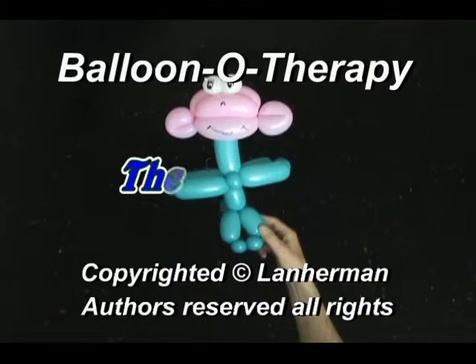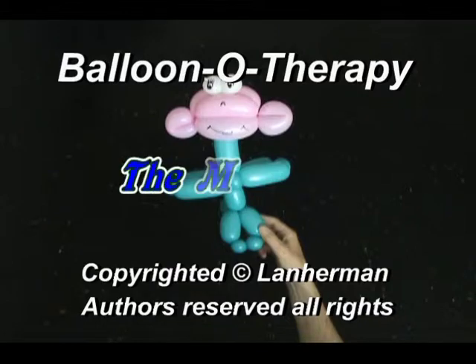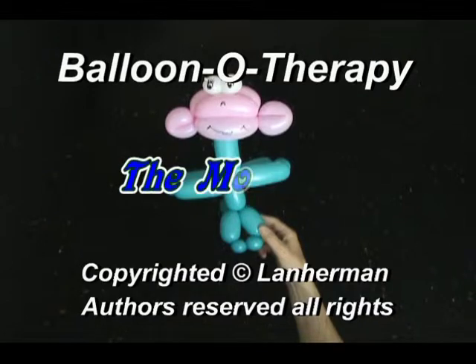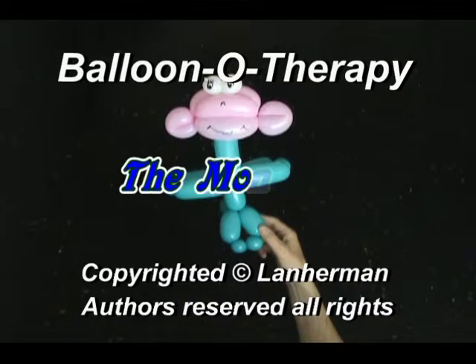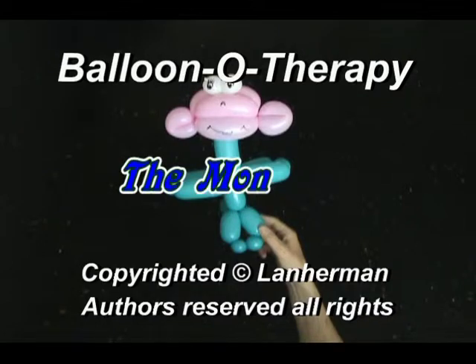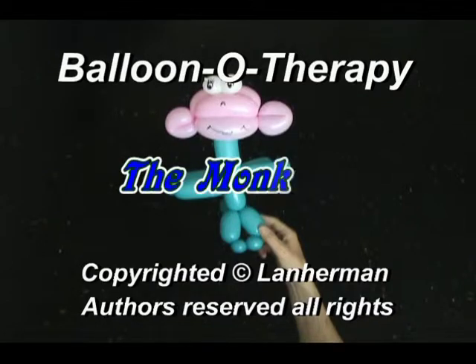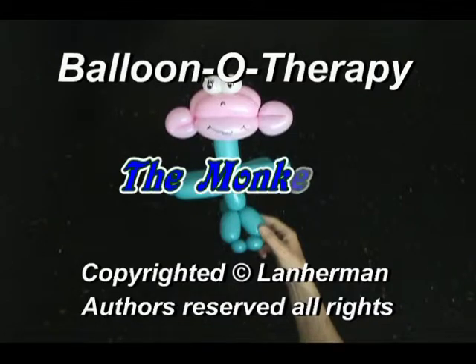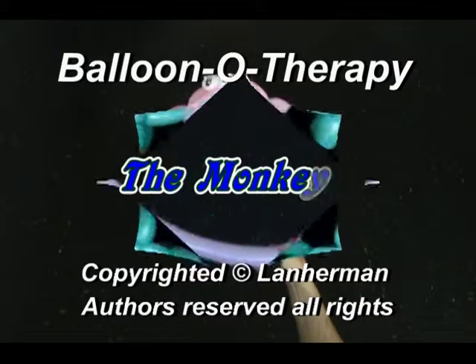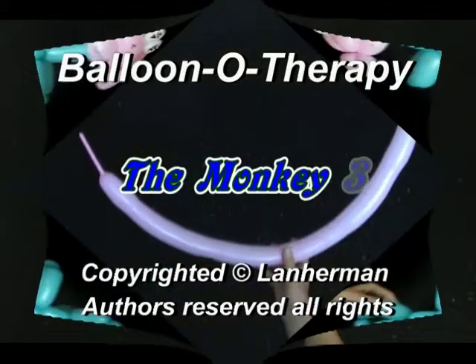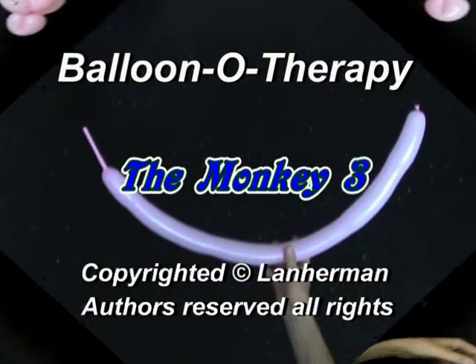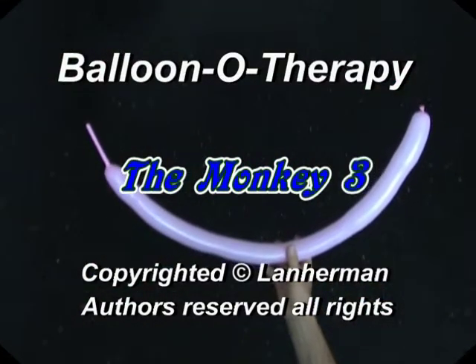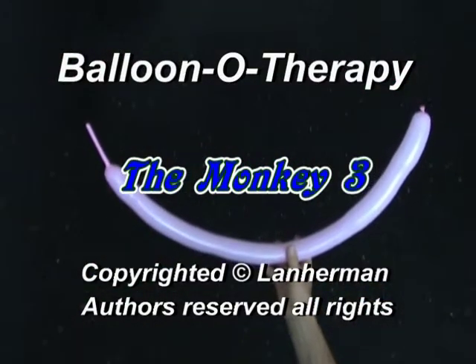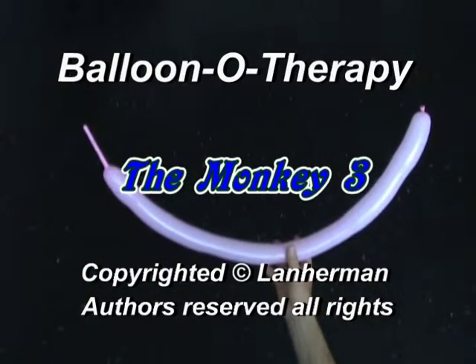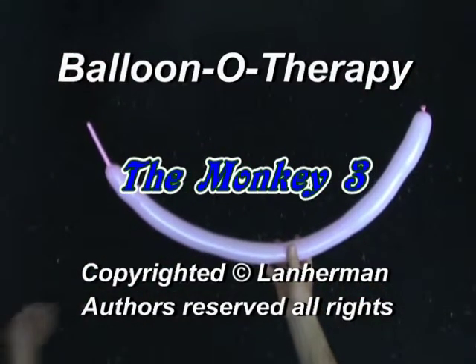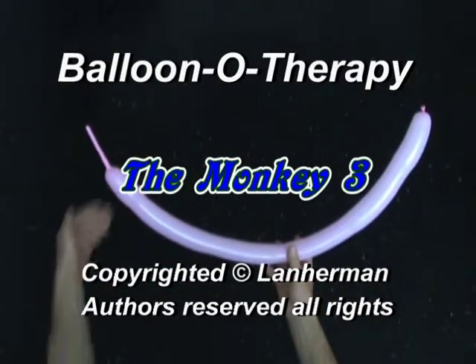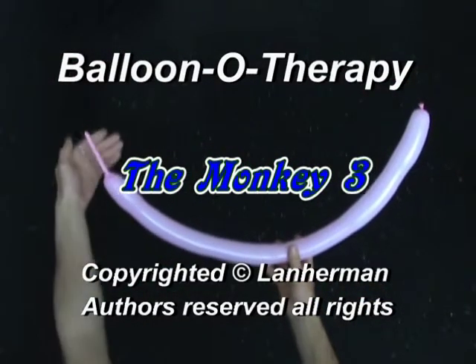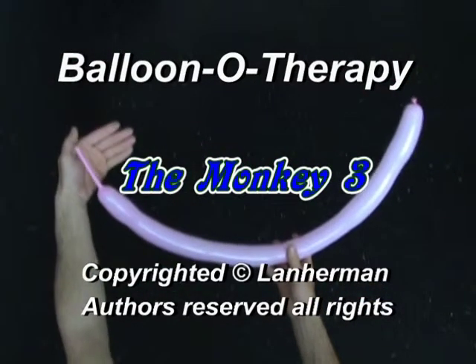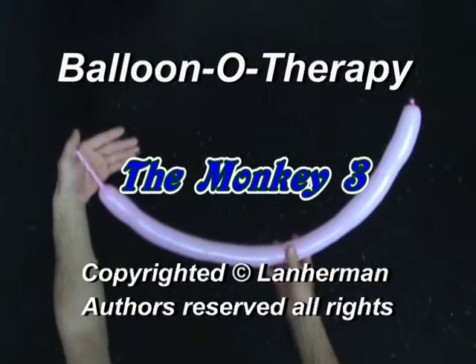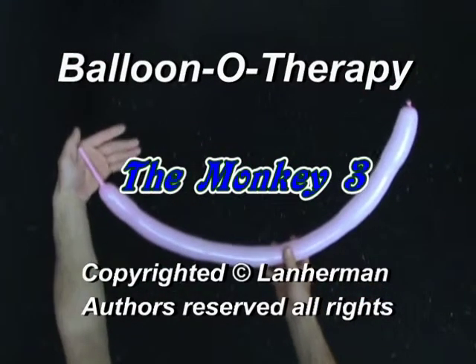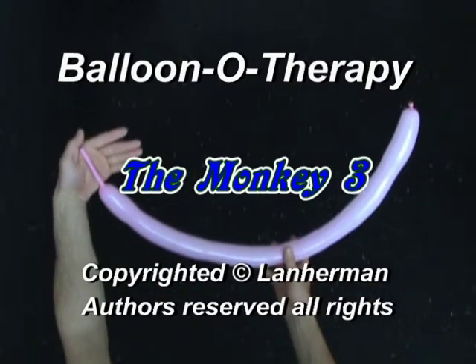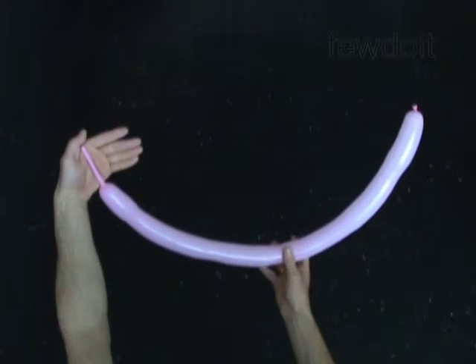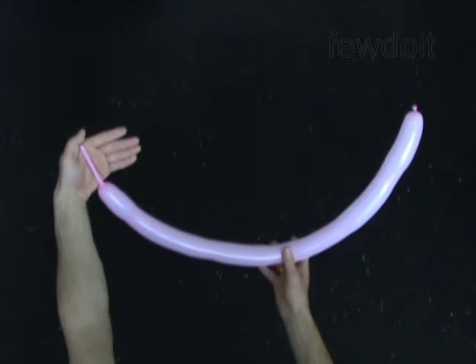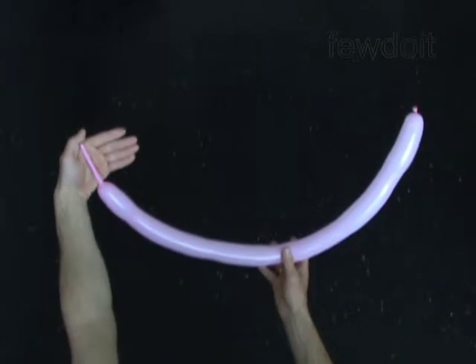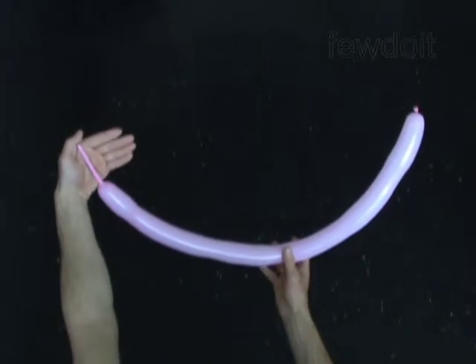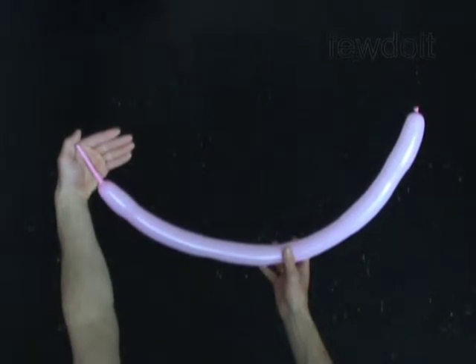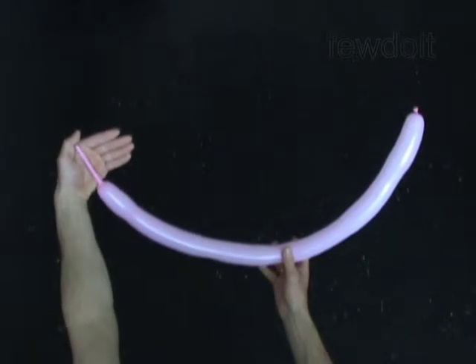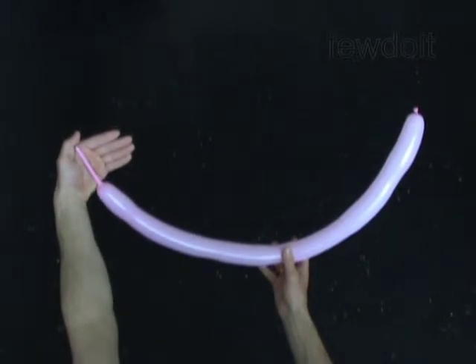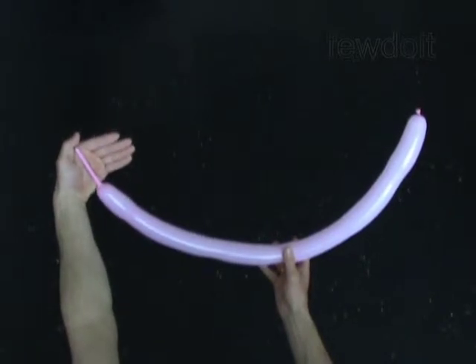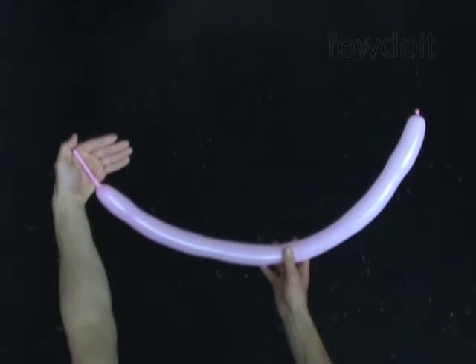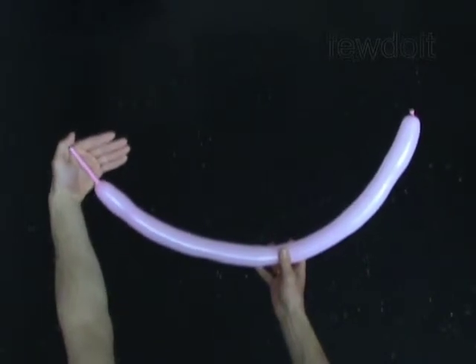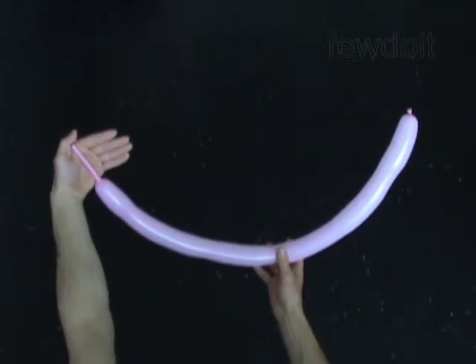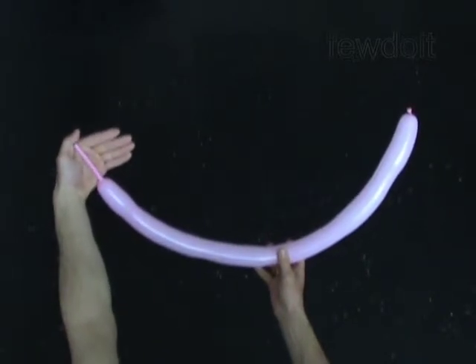Hello. We are going to make a monkey. Inflate a light polar balloon leaving a 4-inch flat tail.